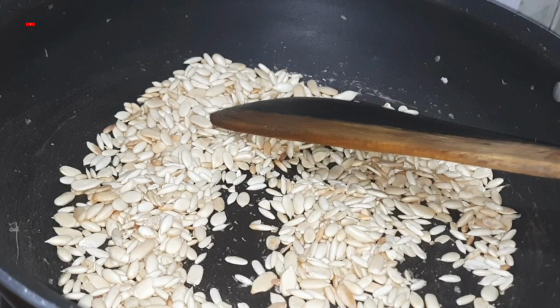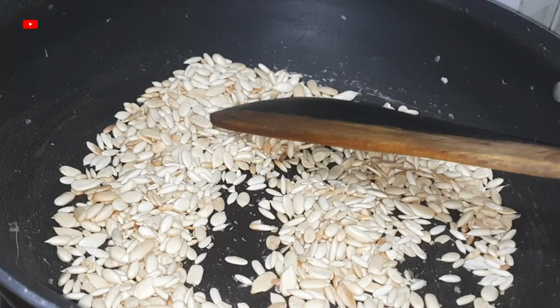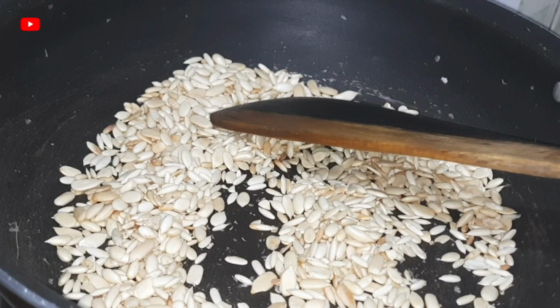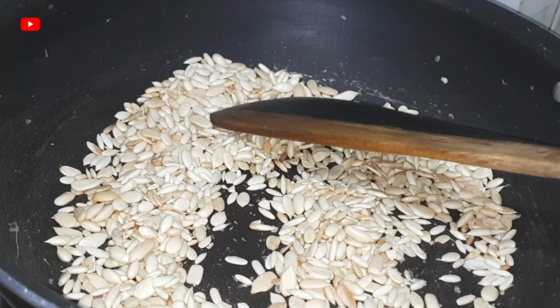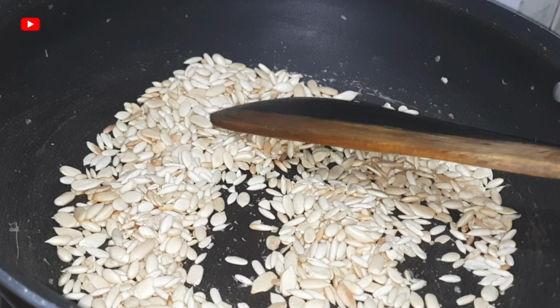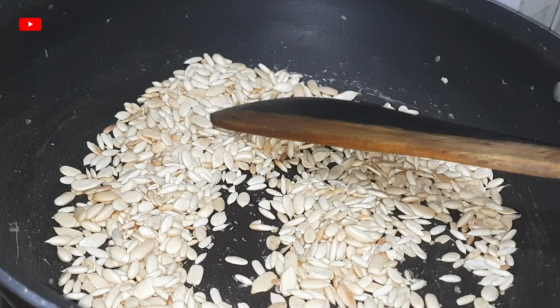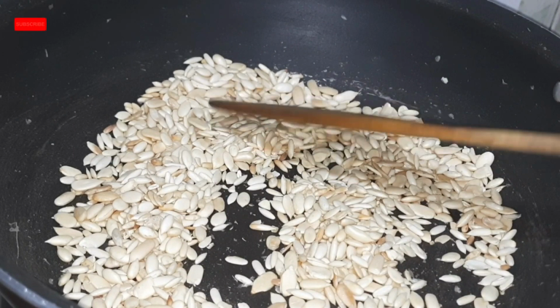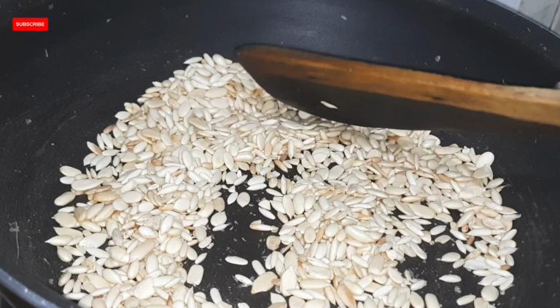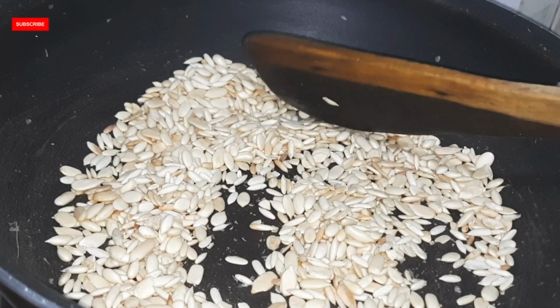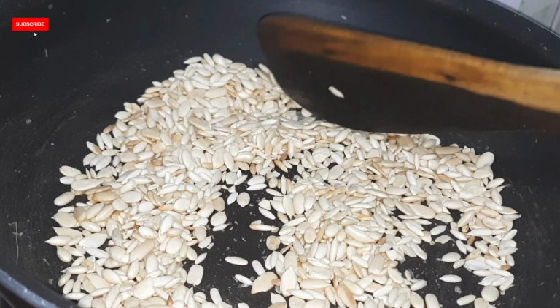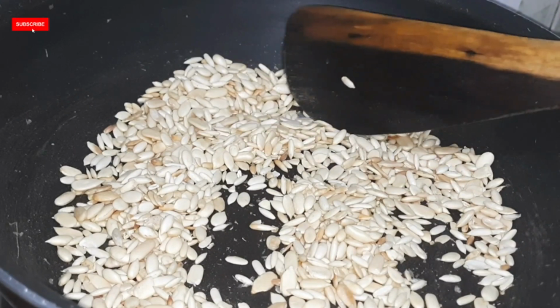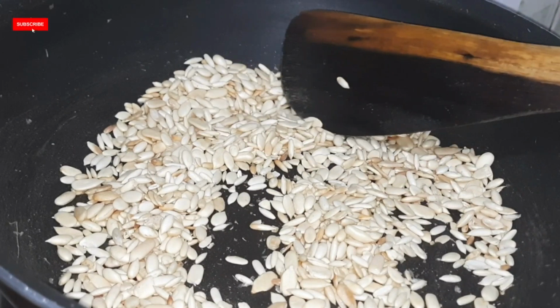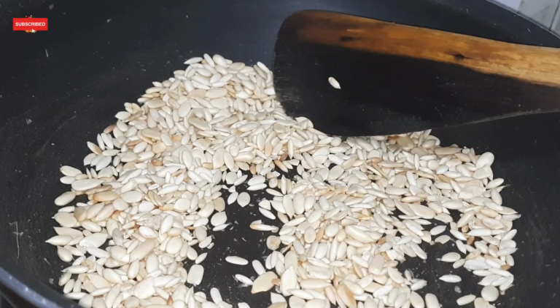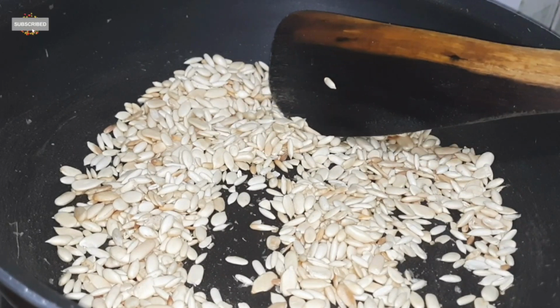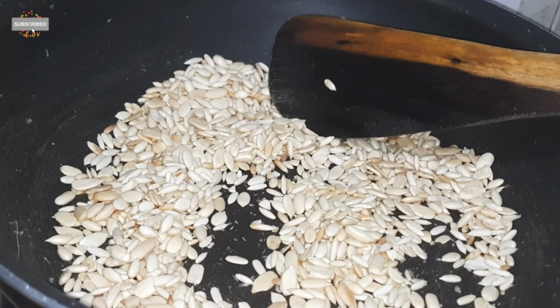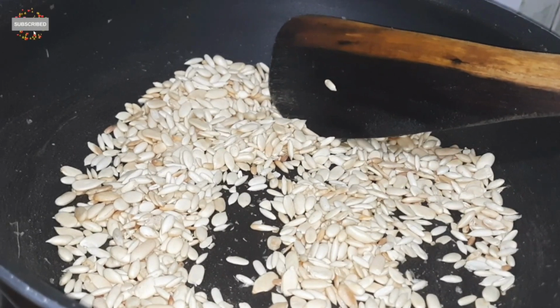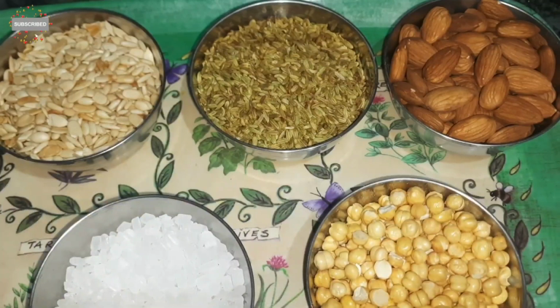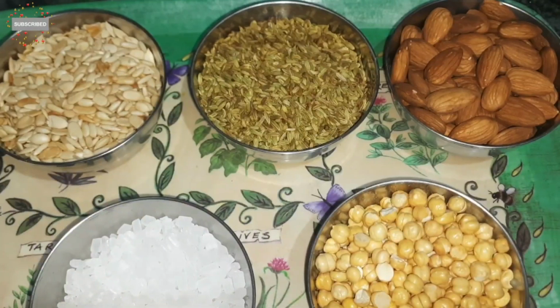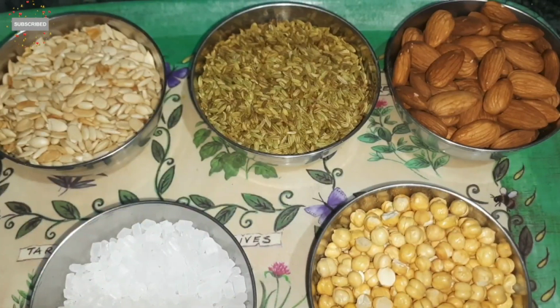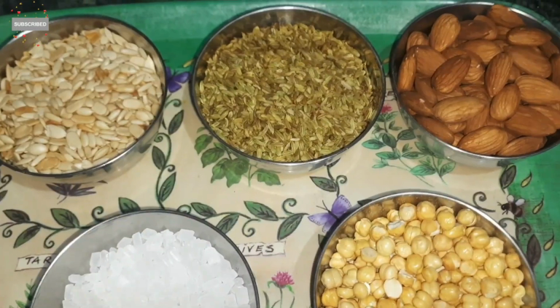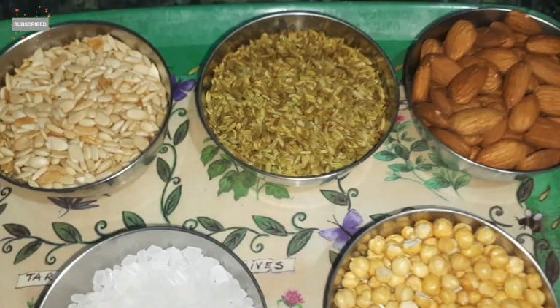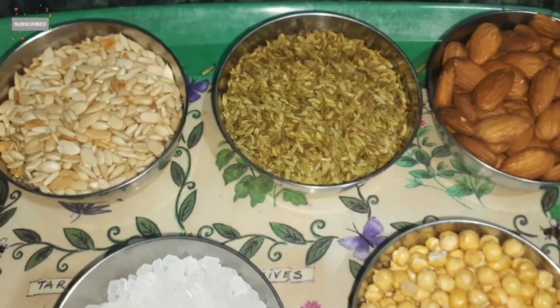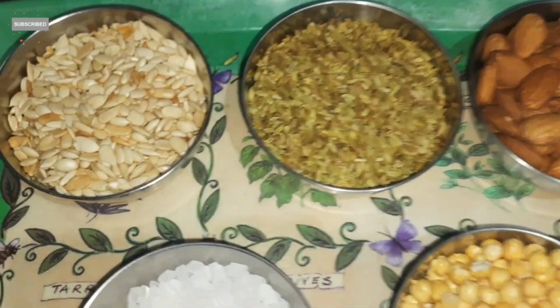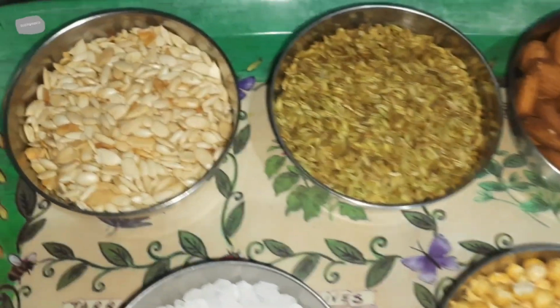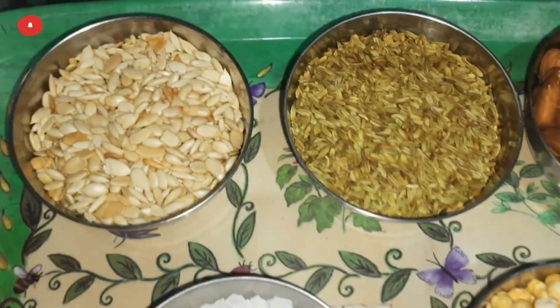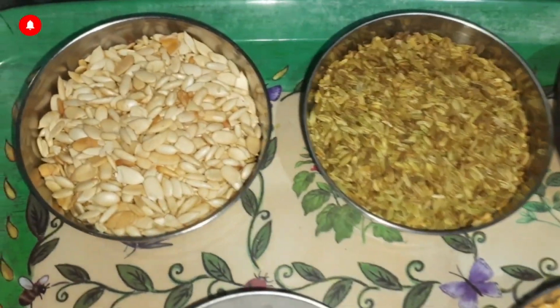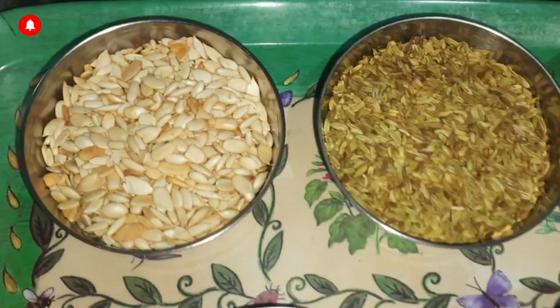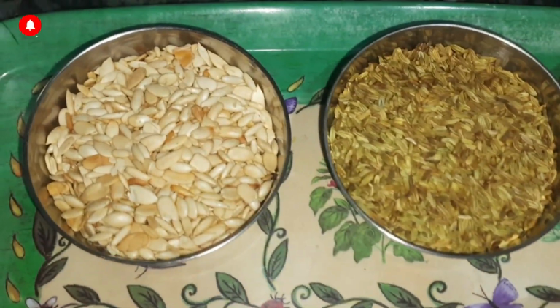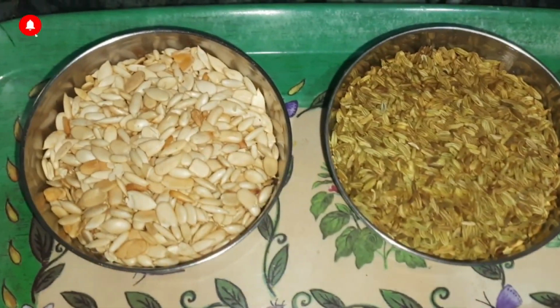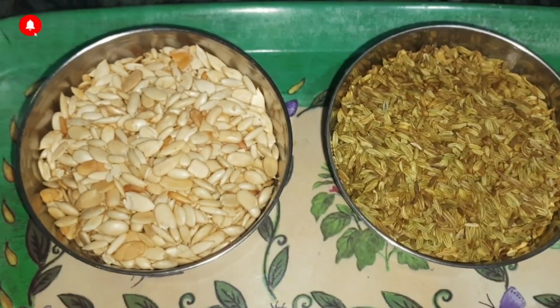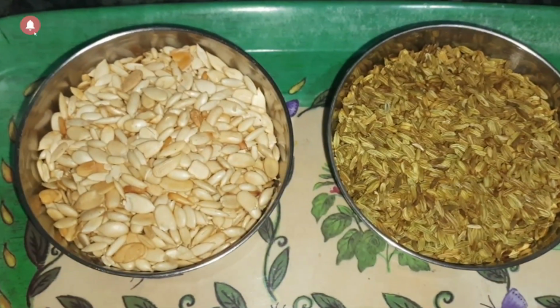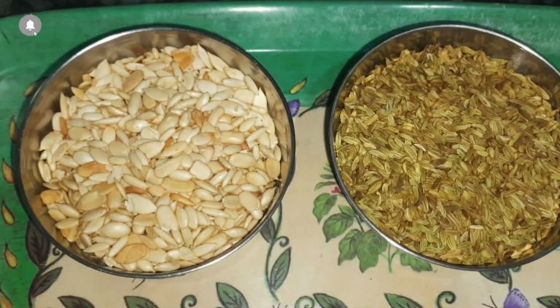So we need to roast the Magas seeds a little bit as well. I have now roasted all the ingredients.